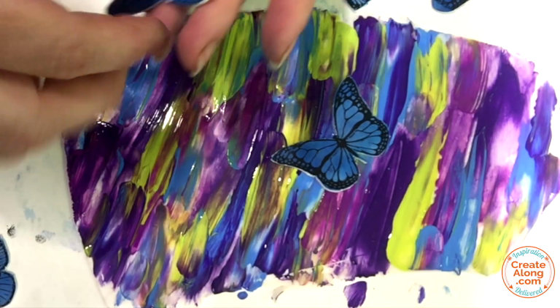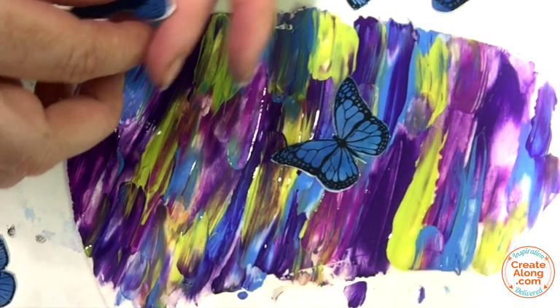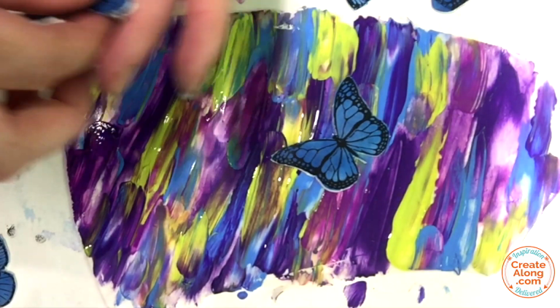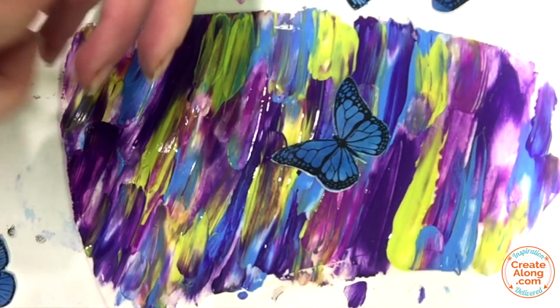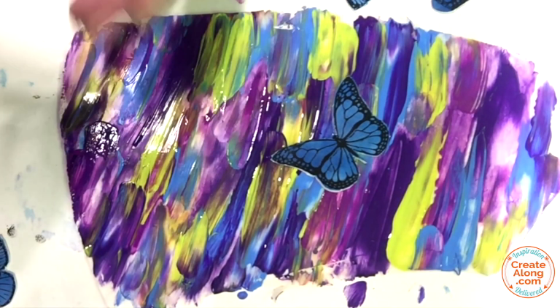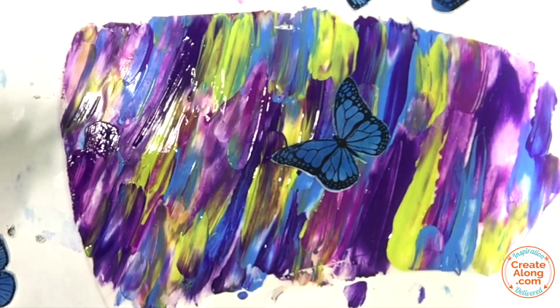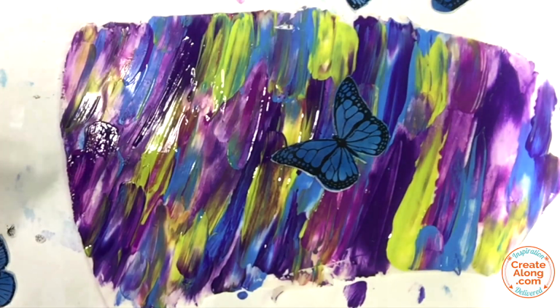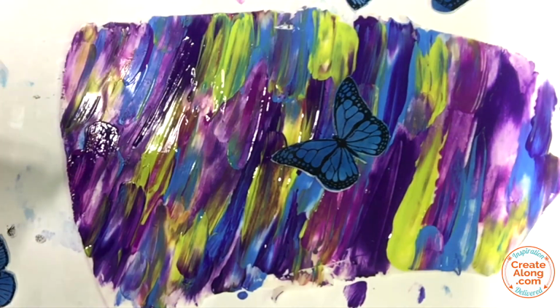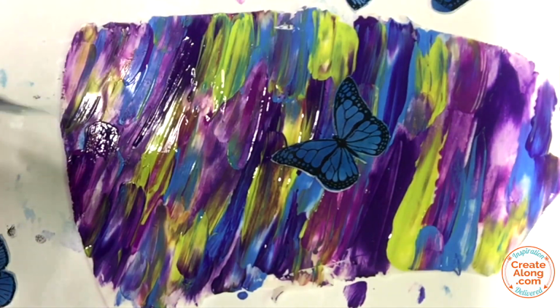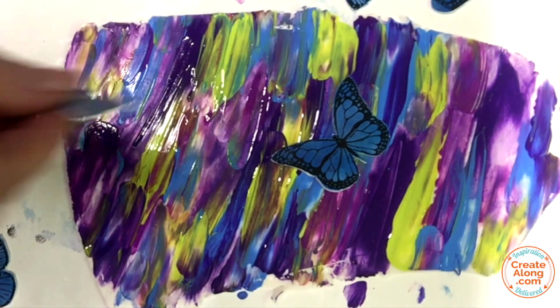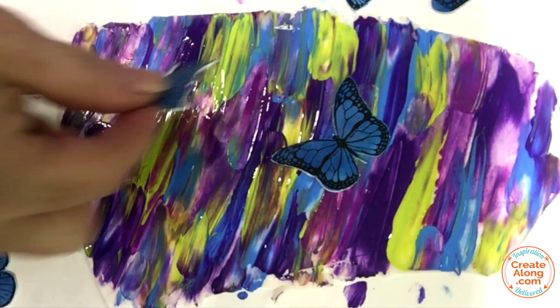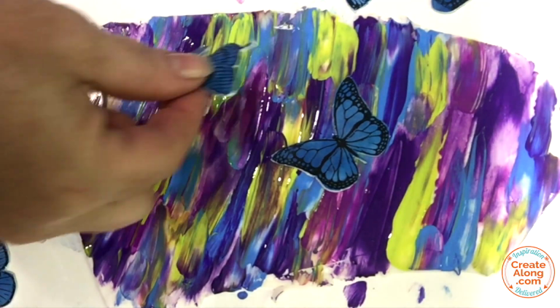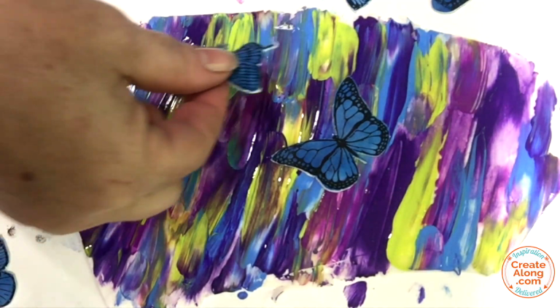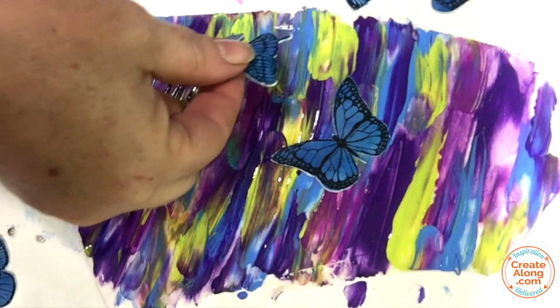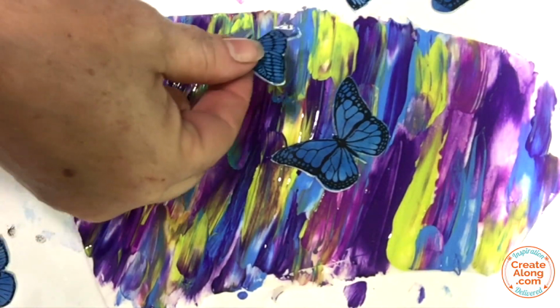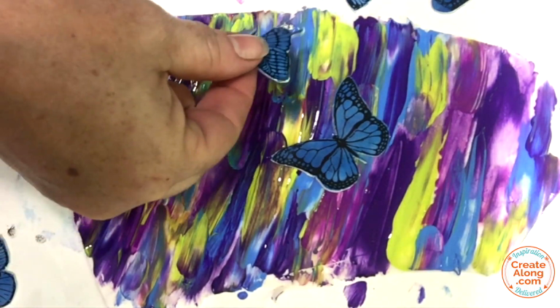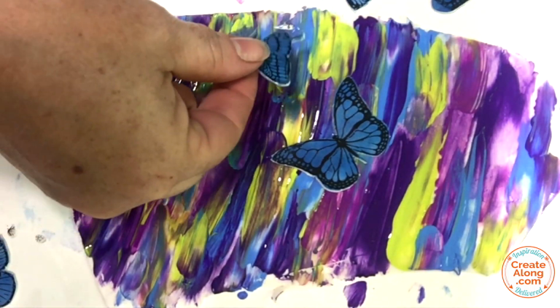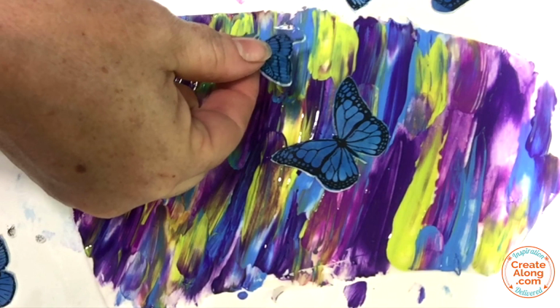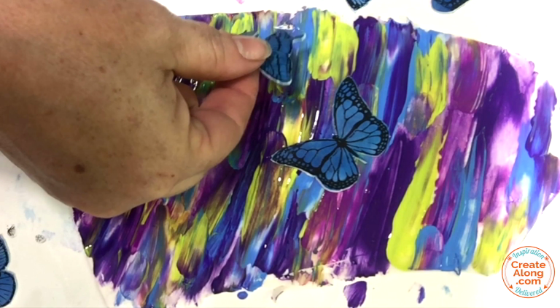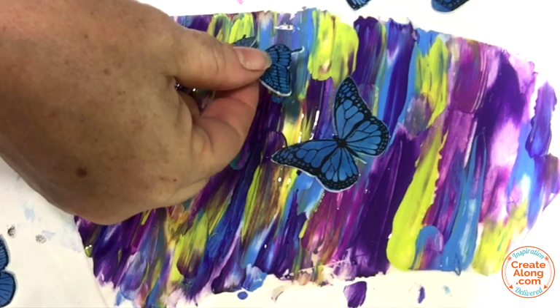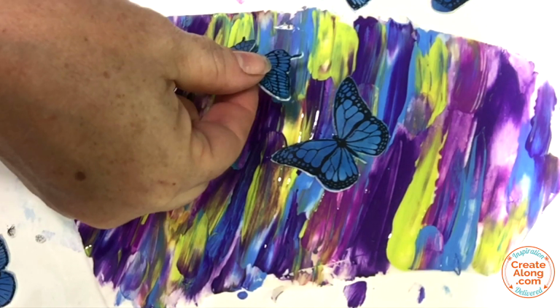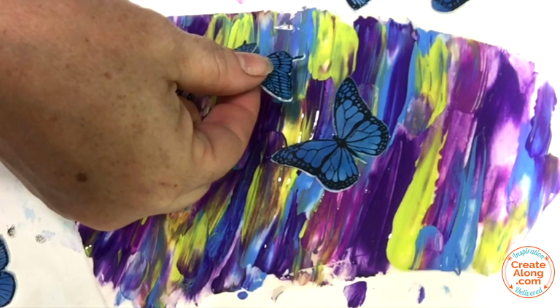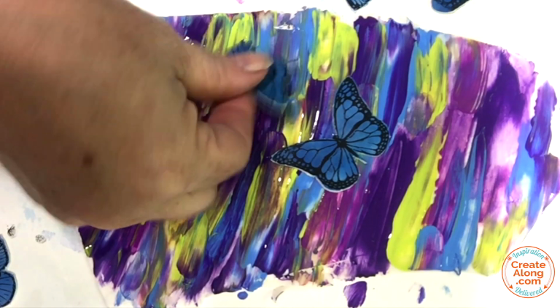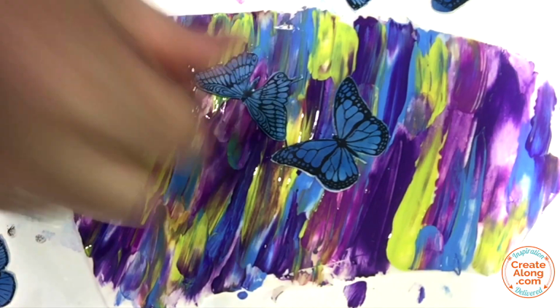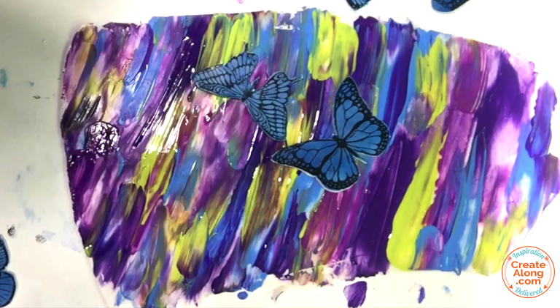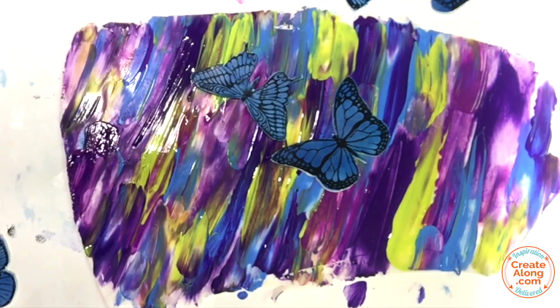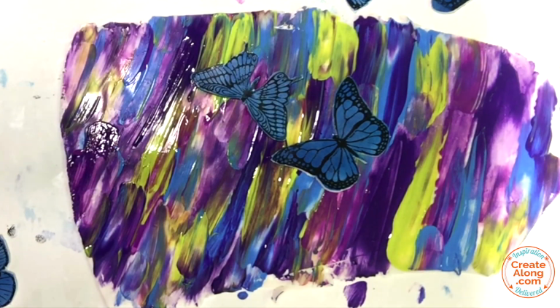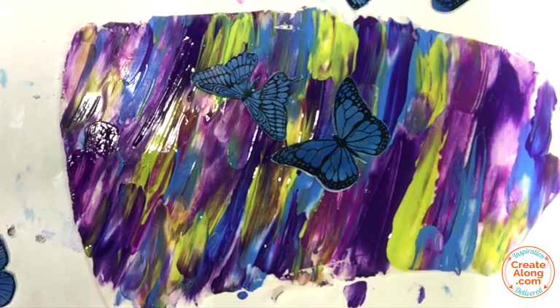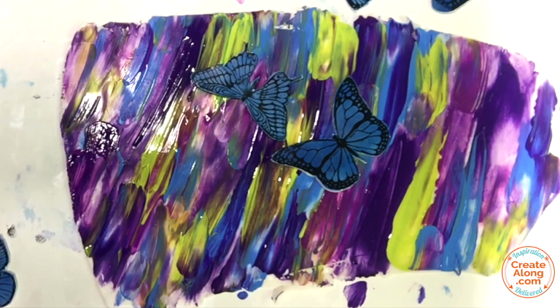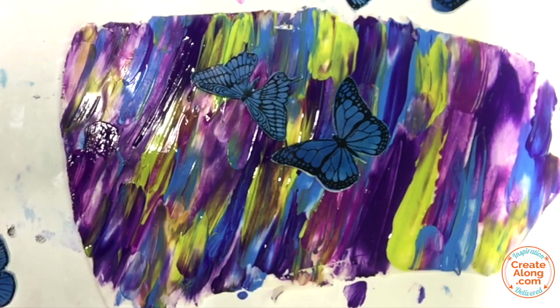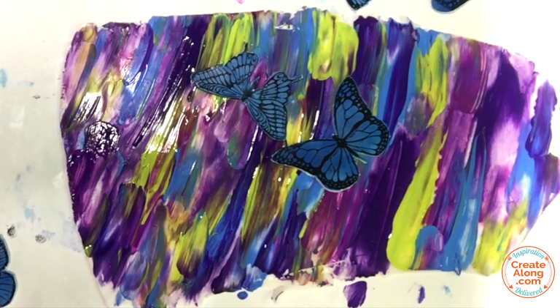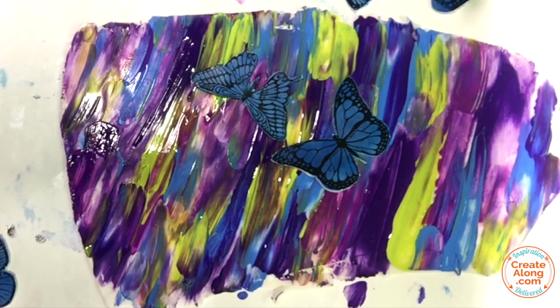Next, I placed my butterflies randomly over the surface of the background.